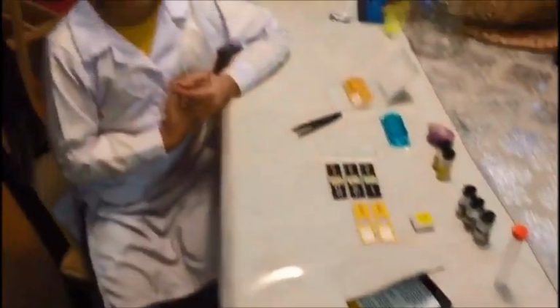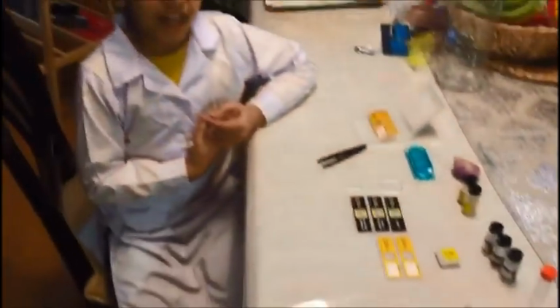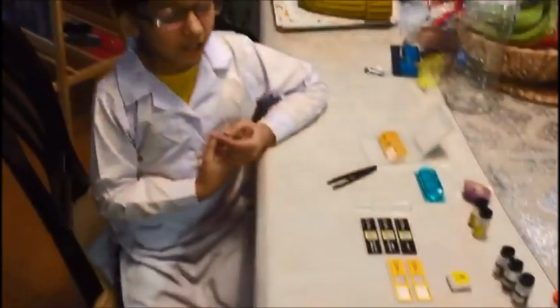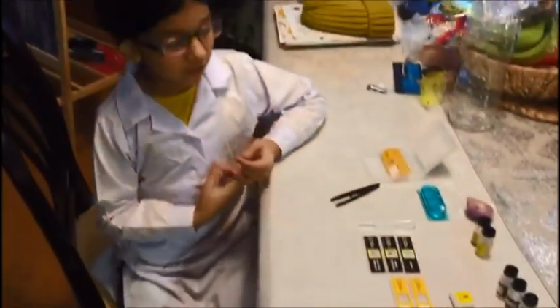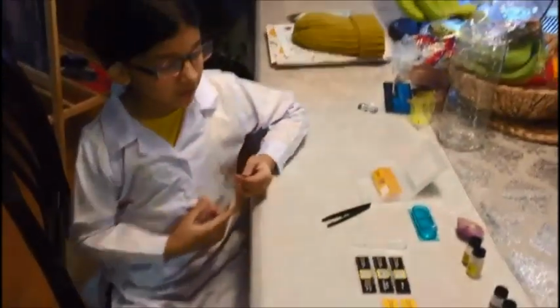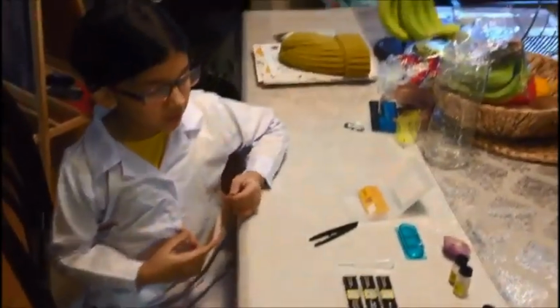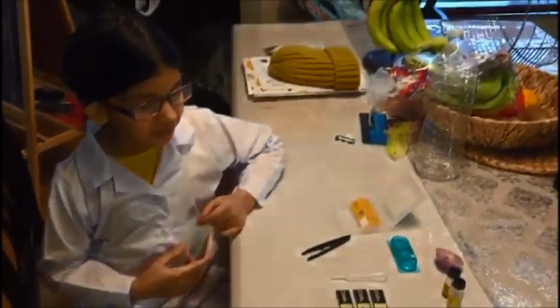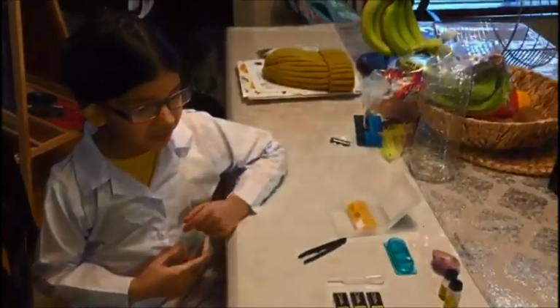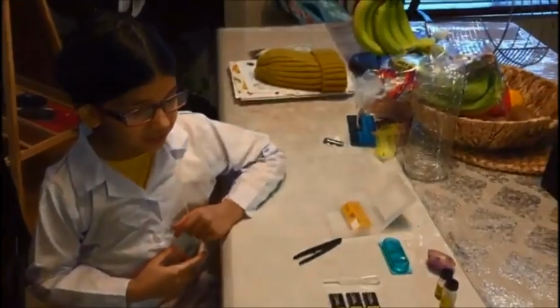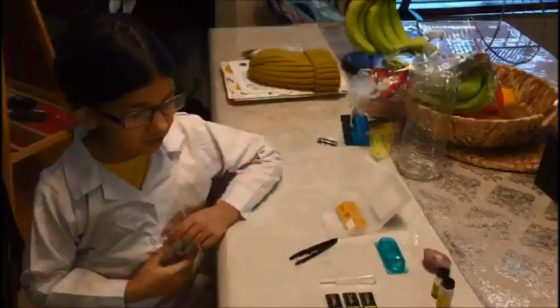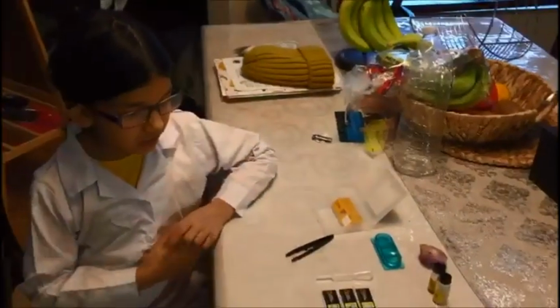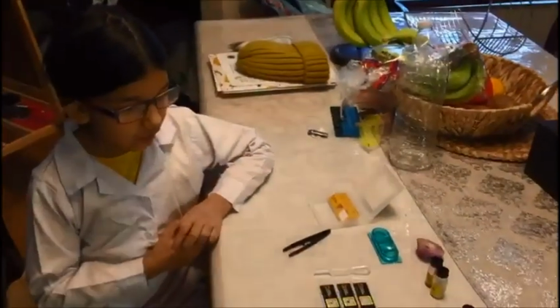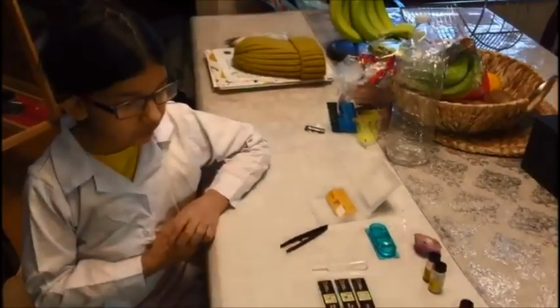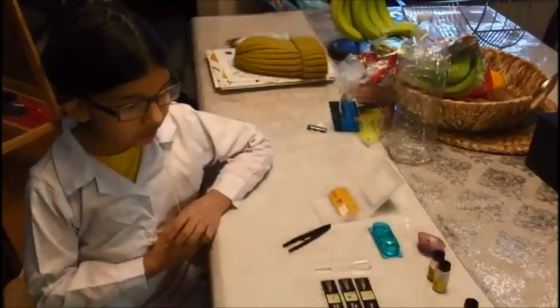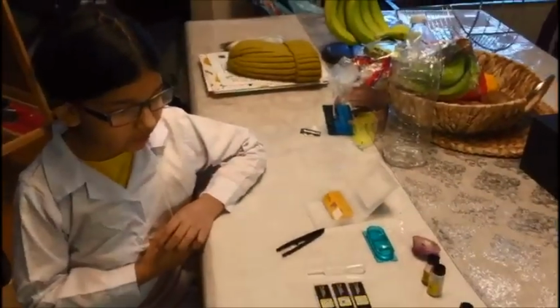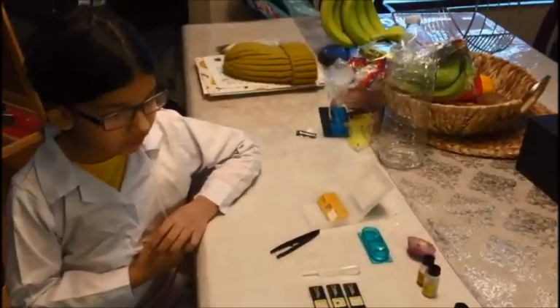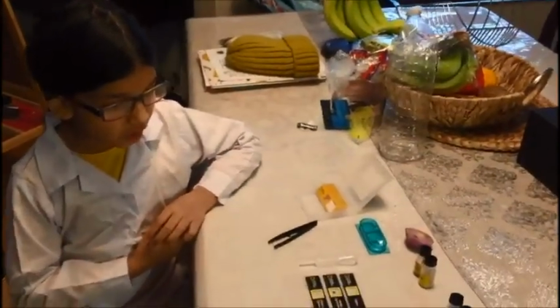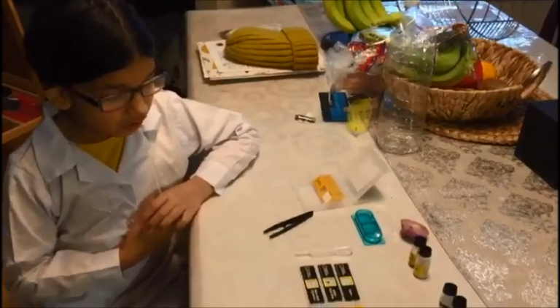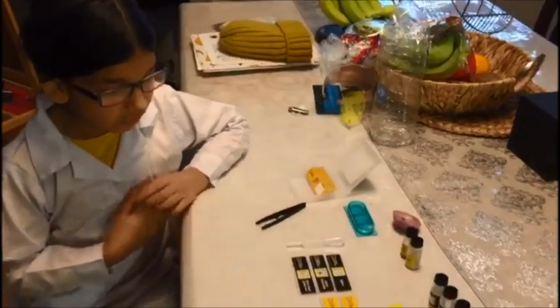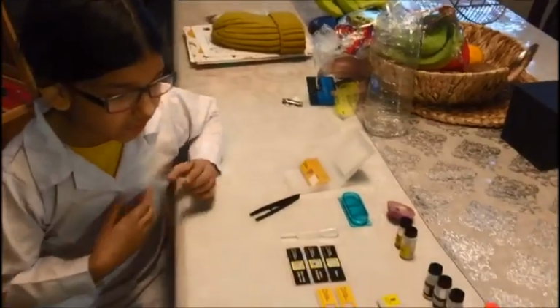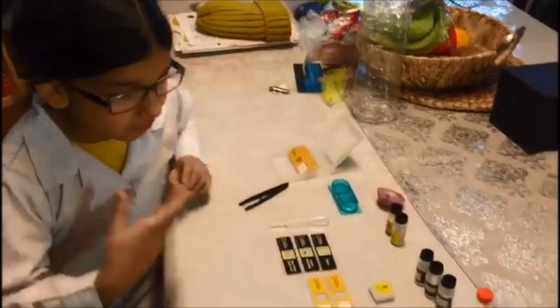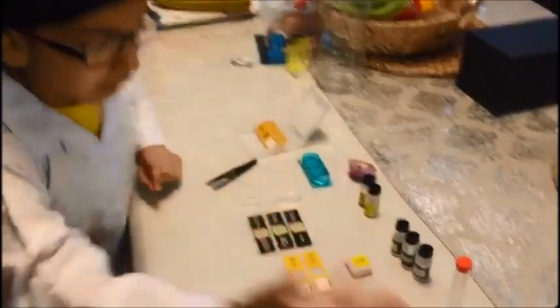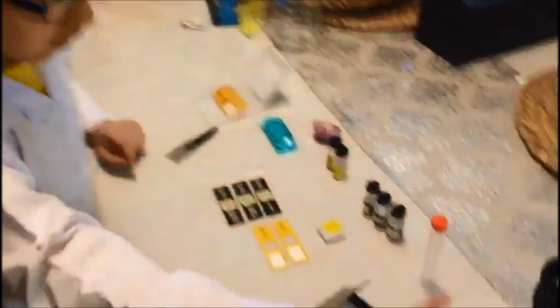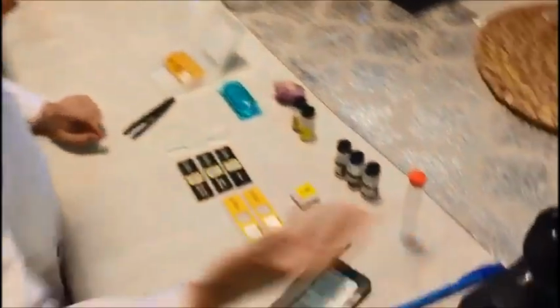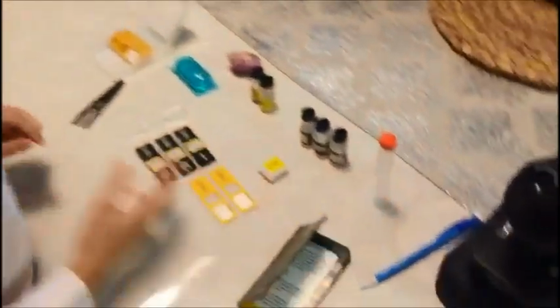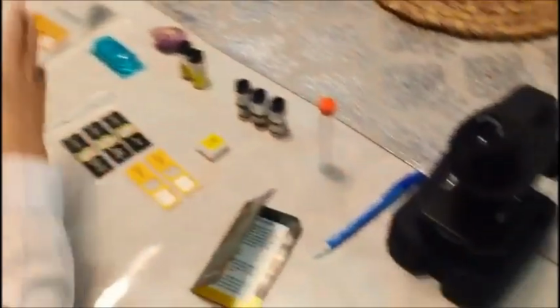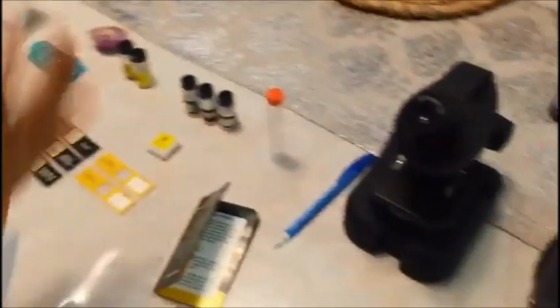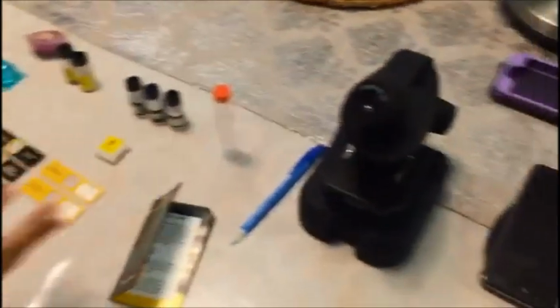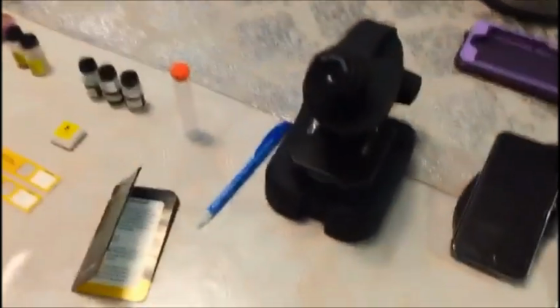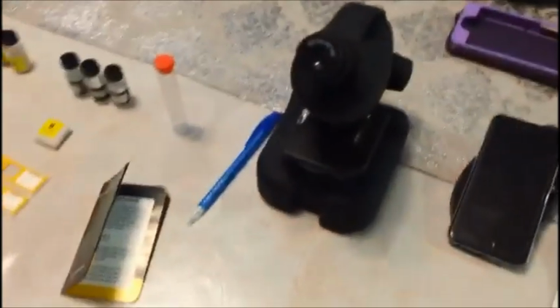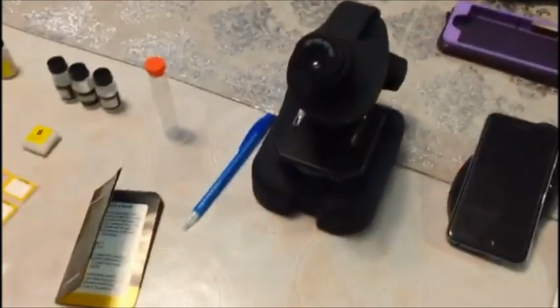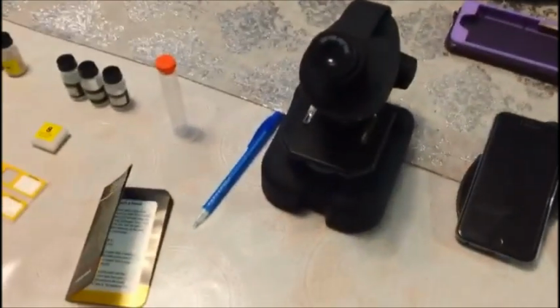Hello everyone. Today I have a National Geographic Microscope and Science Kit.